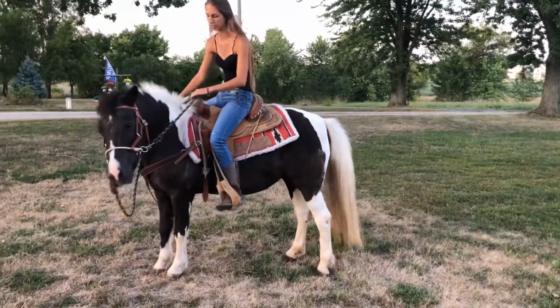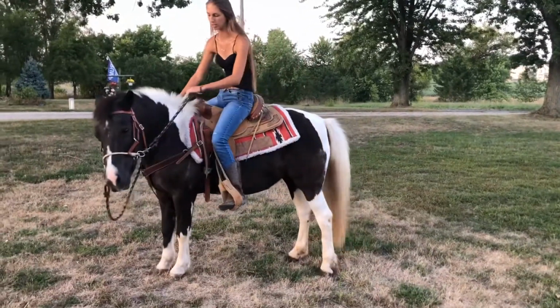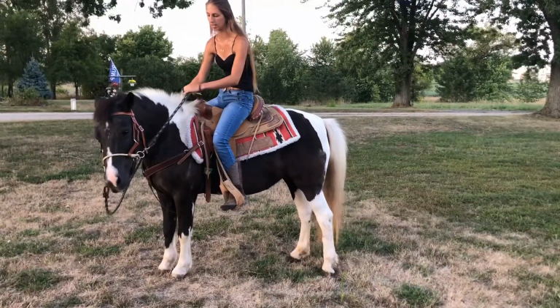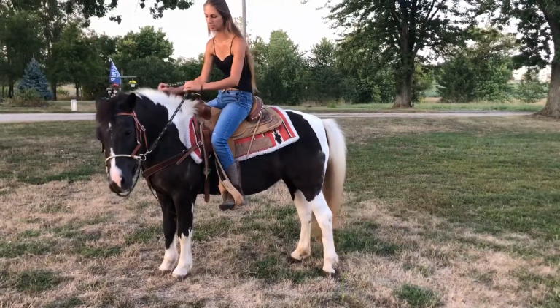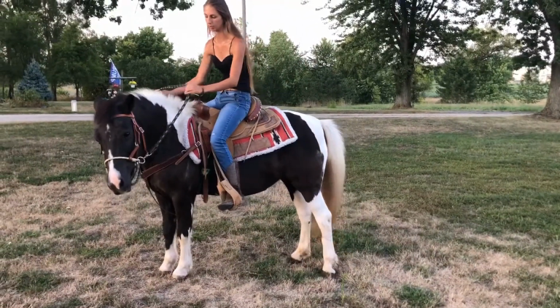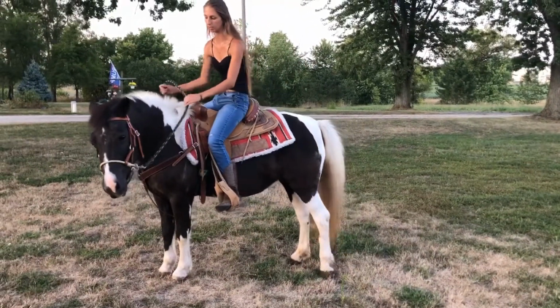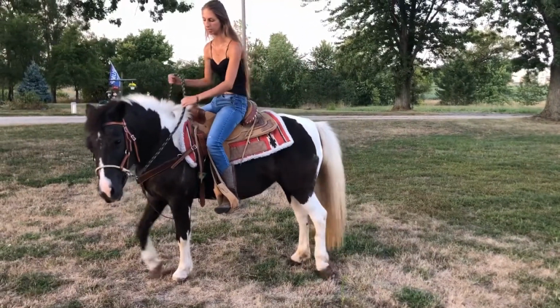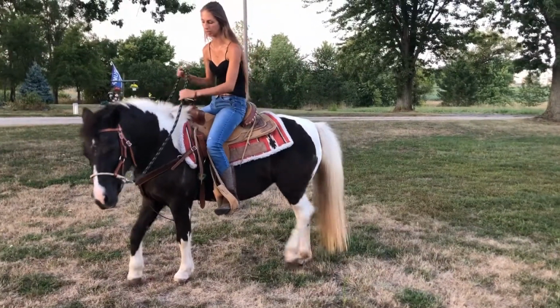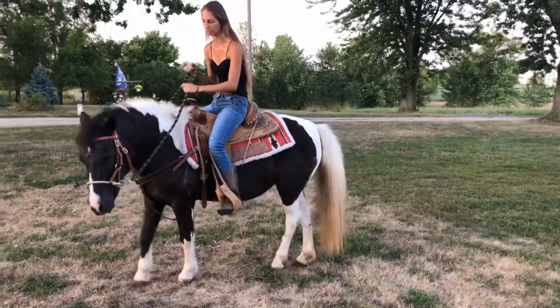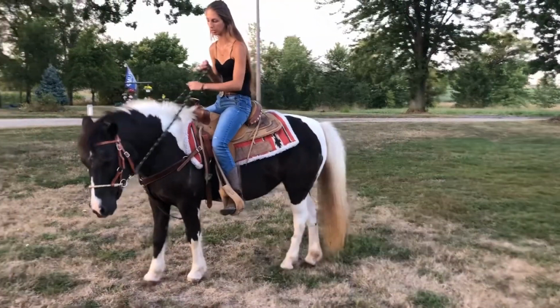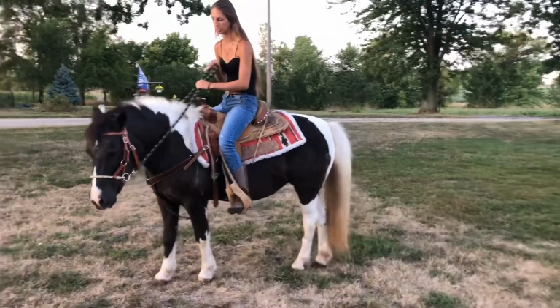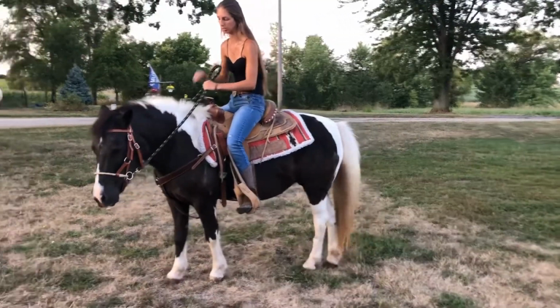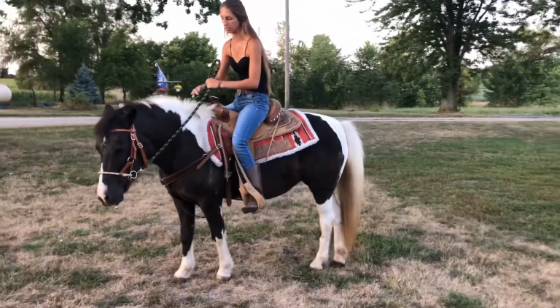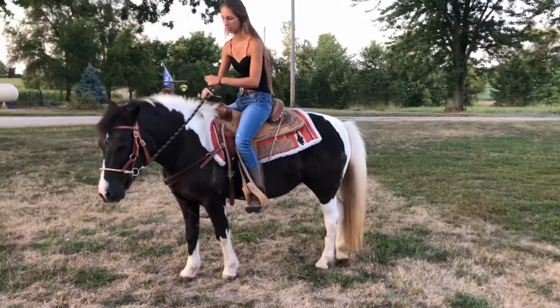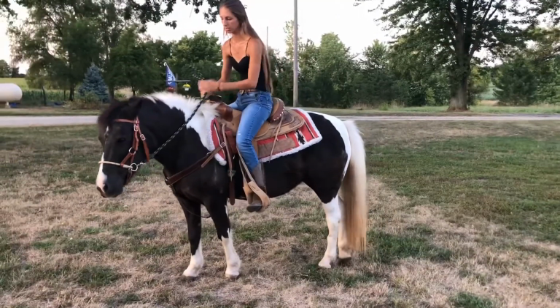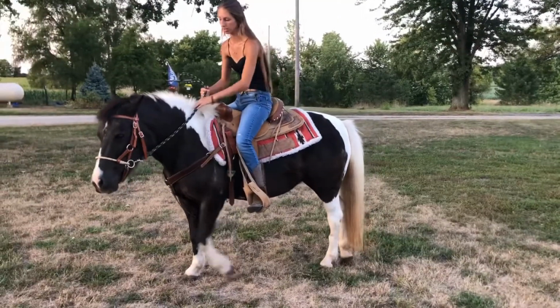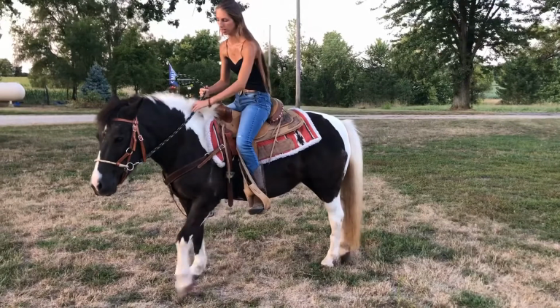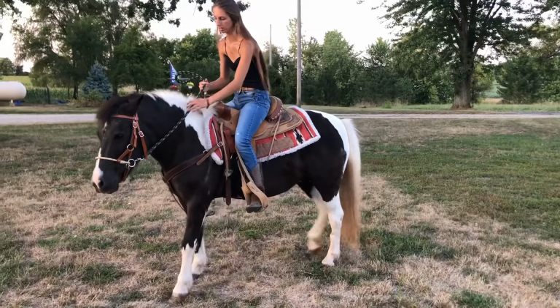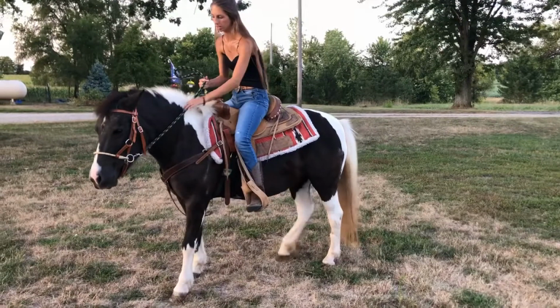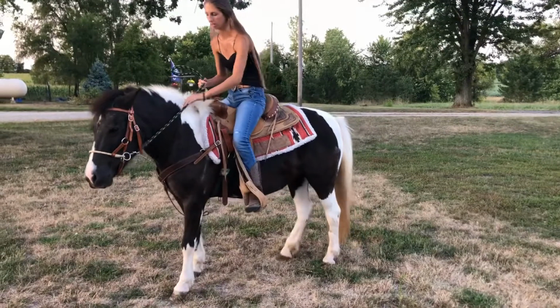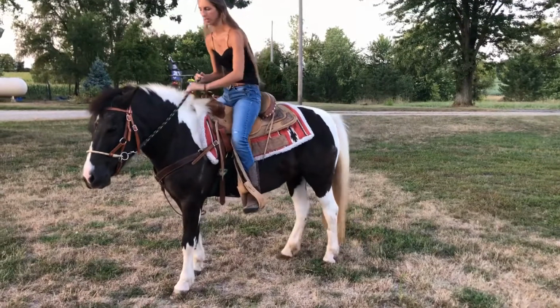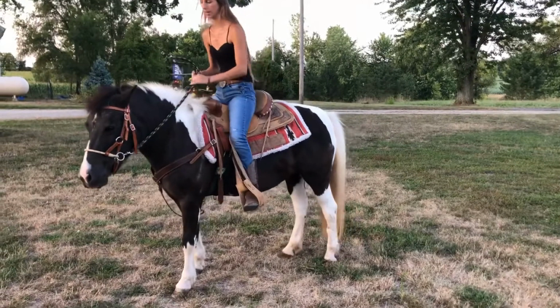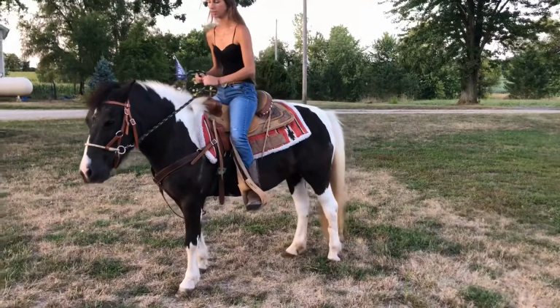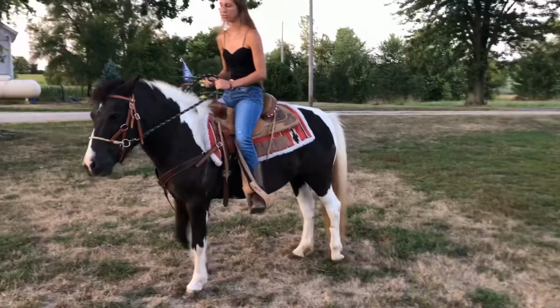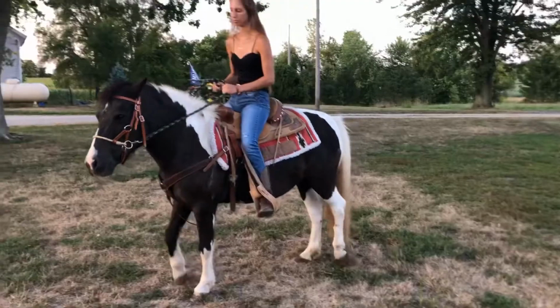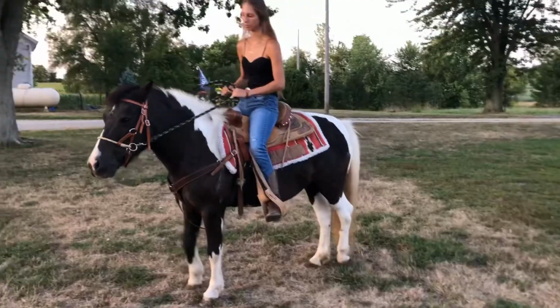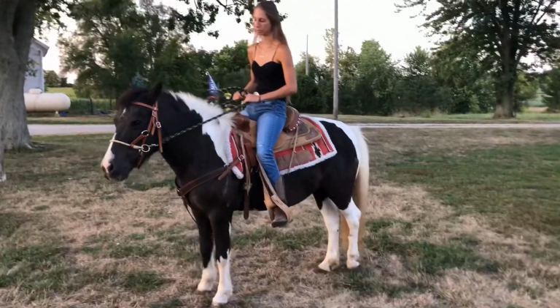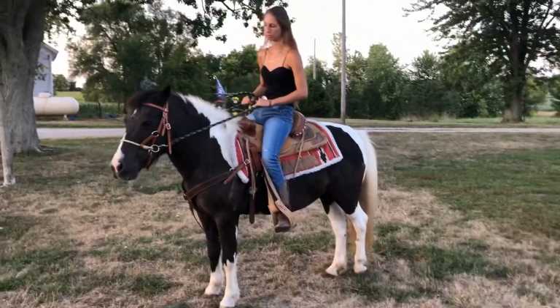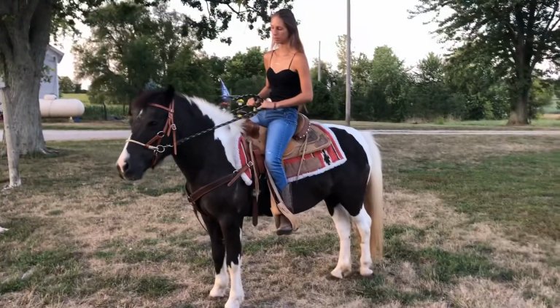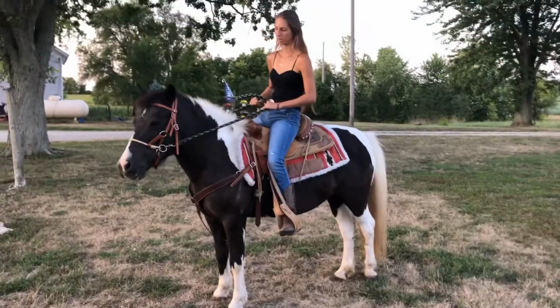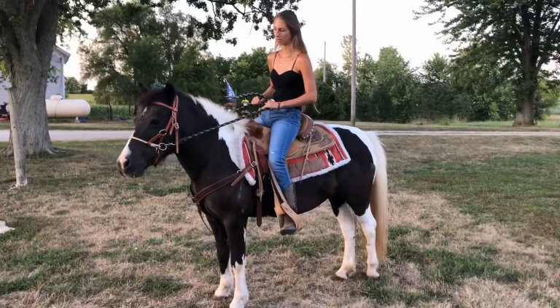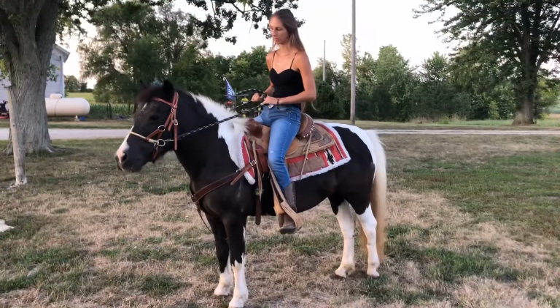If she stops, I'm going to release the pressure. And I don't want her moving forward, so I'm going to back her up.